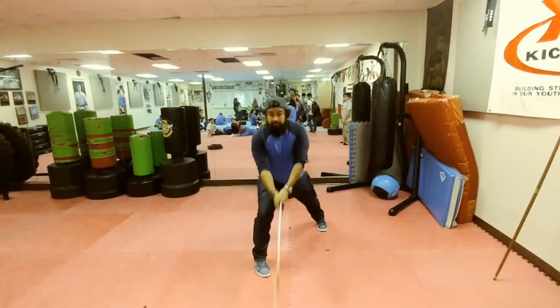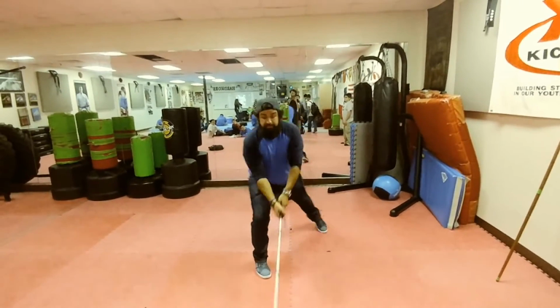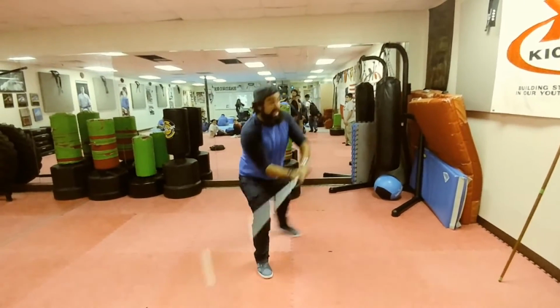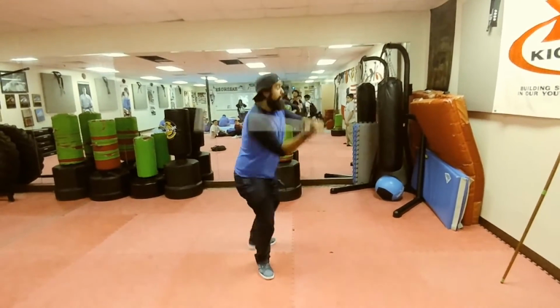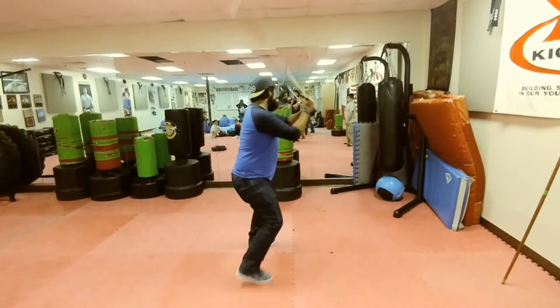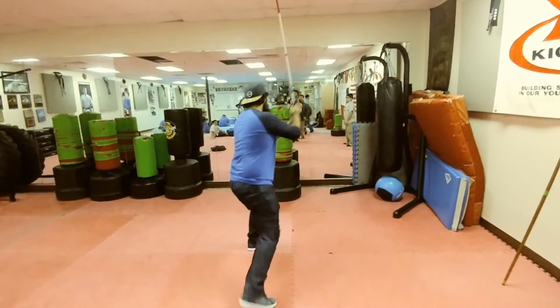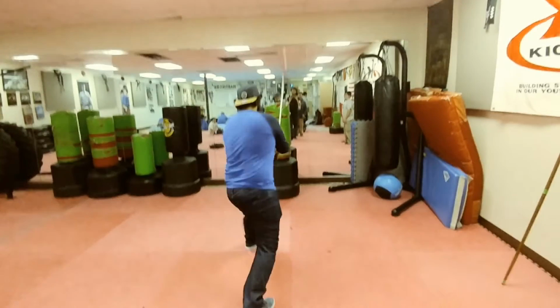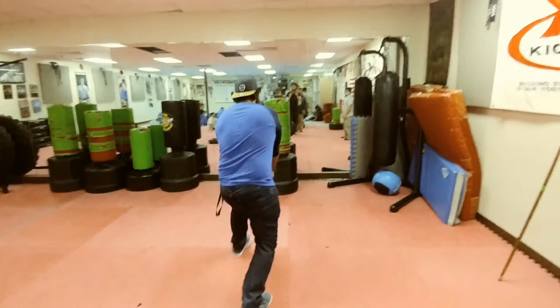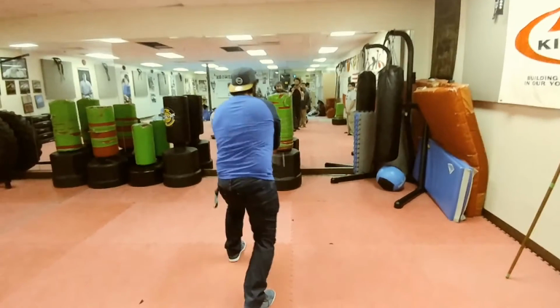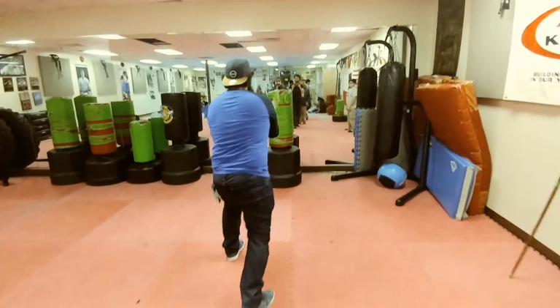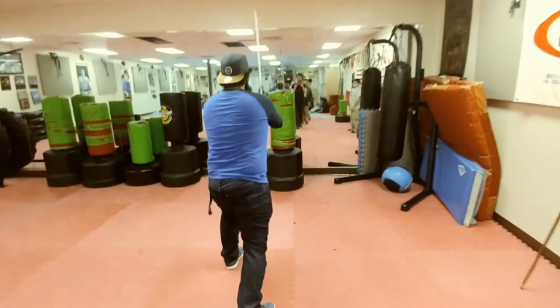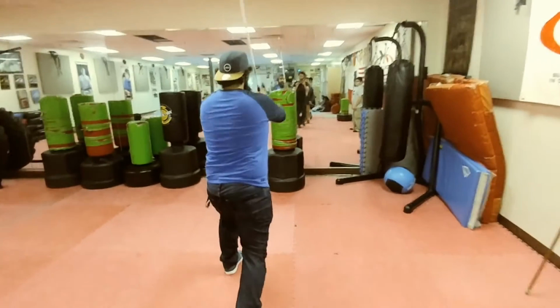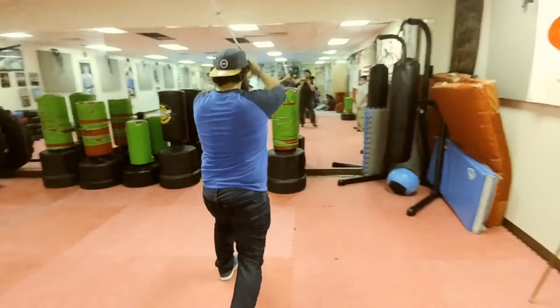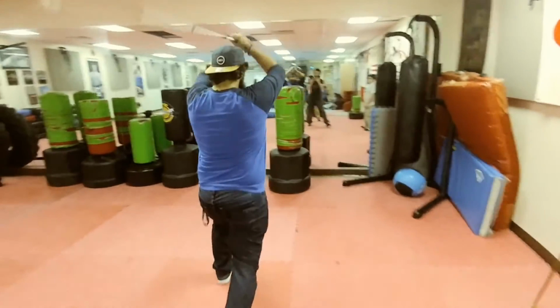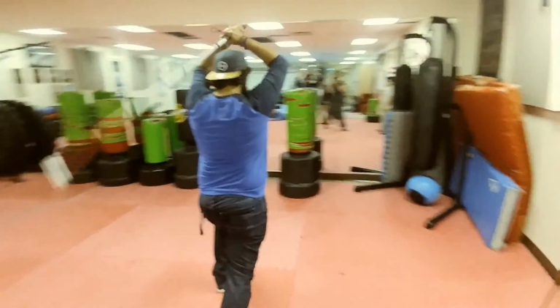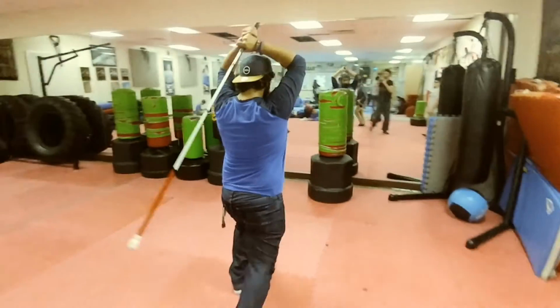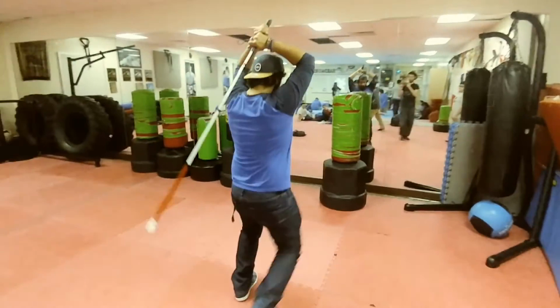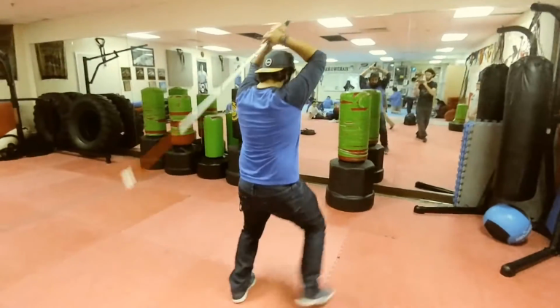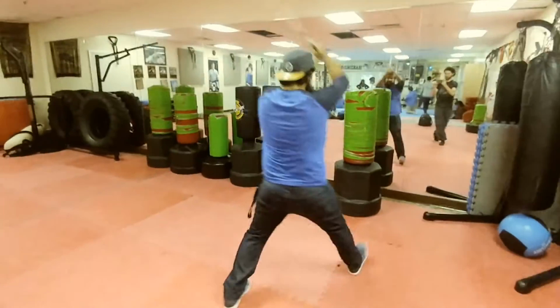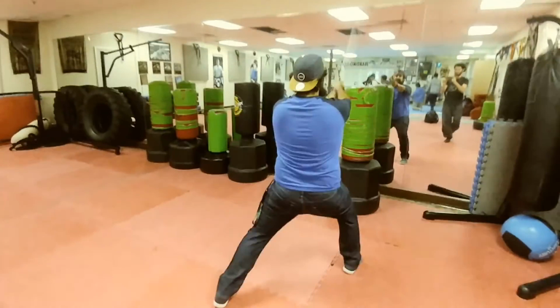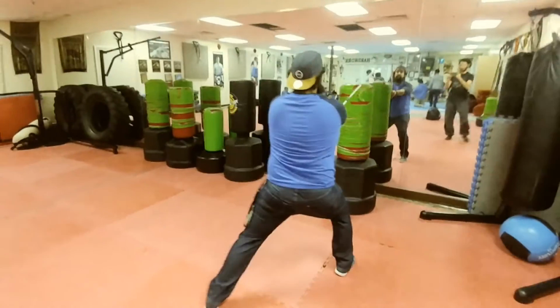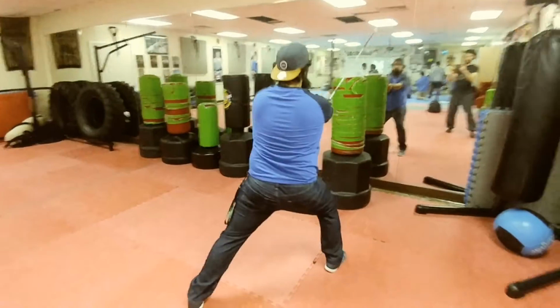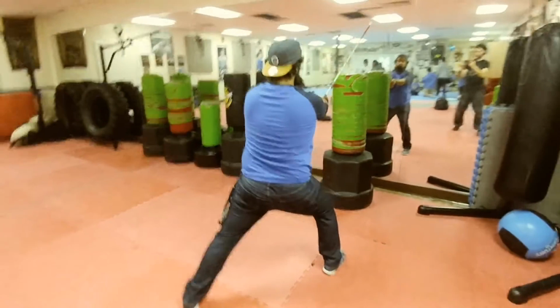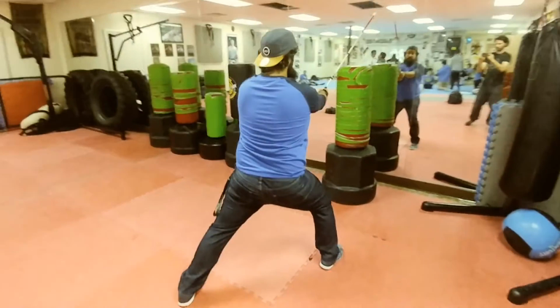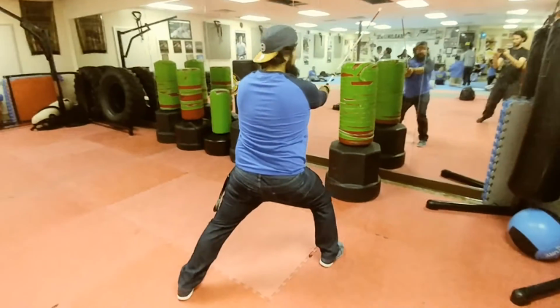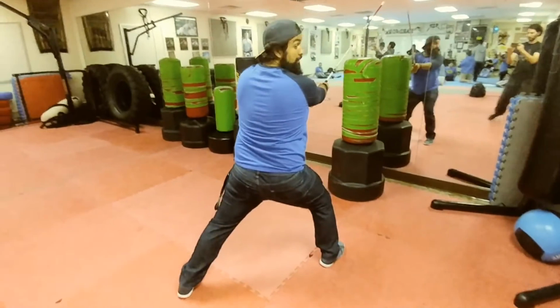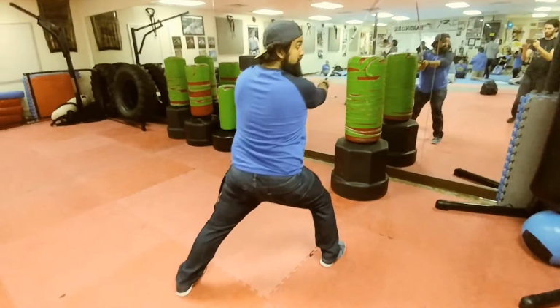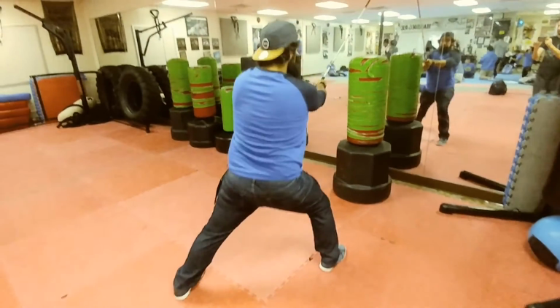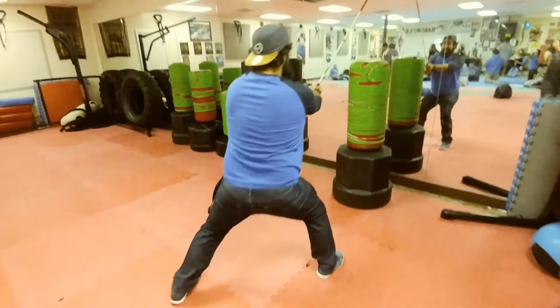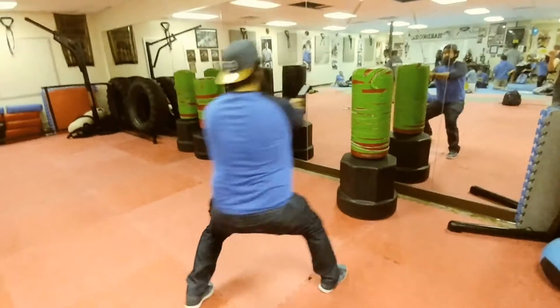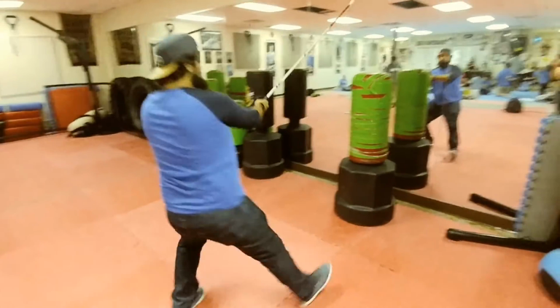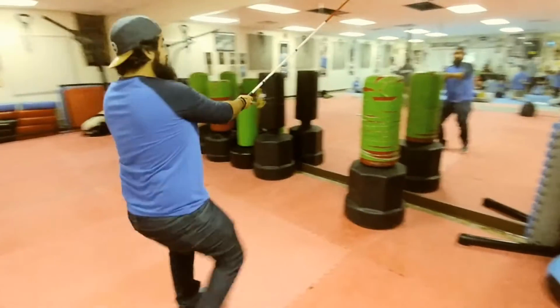Tap. Tap. Step through with your right leg. Strike. I'm going to scoot back just a little bit.